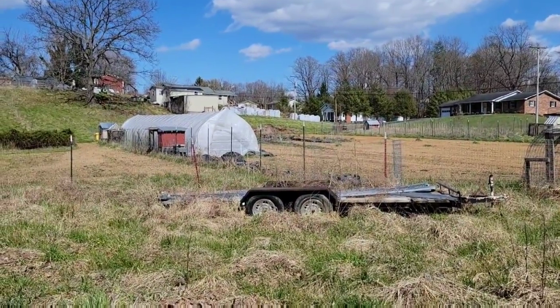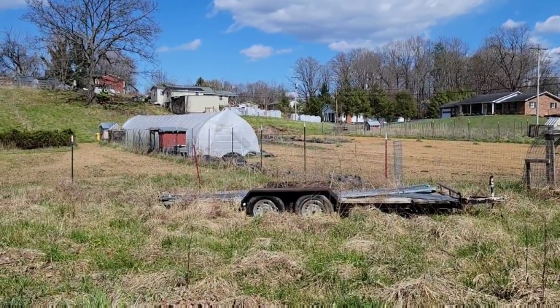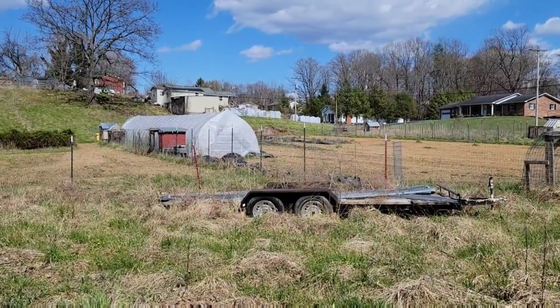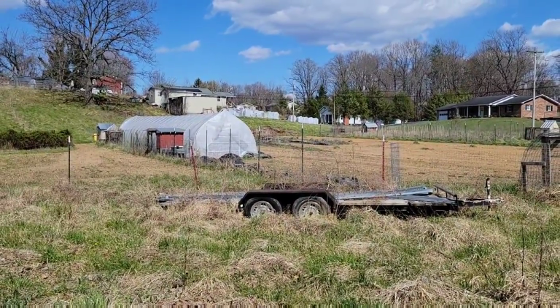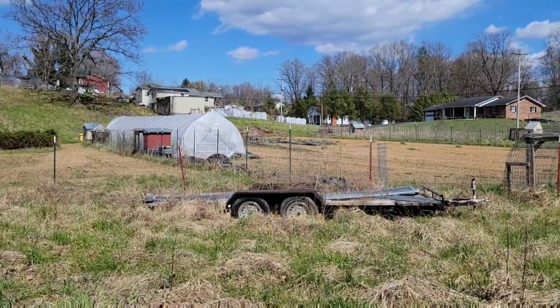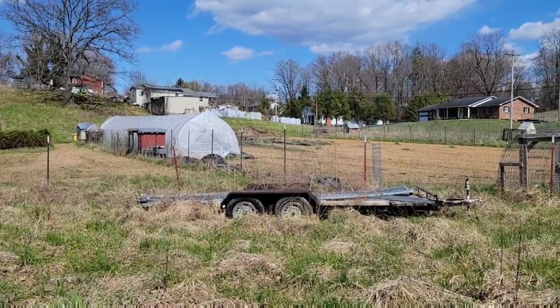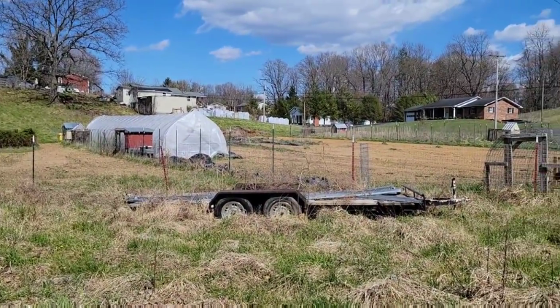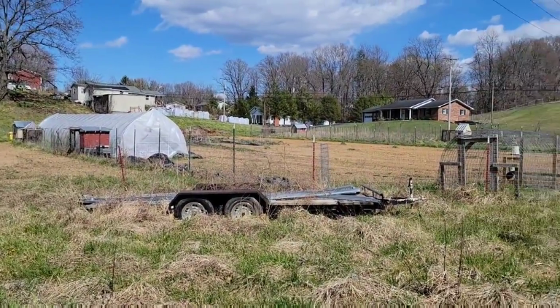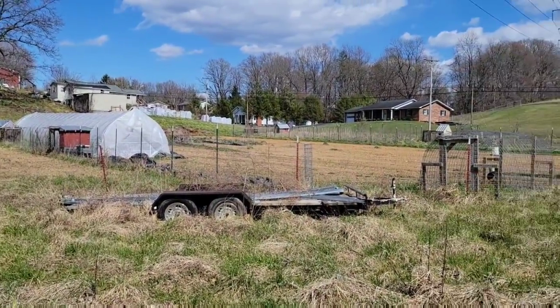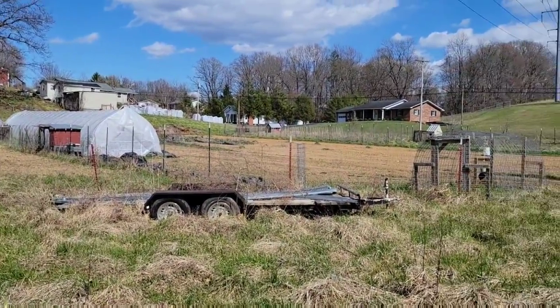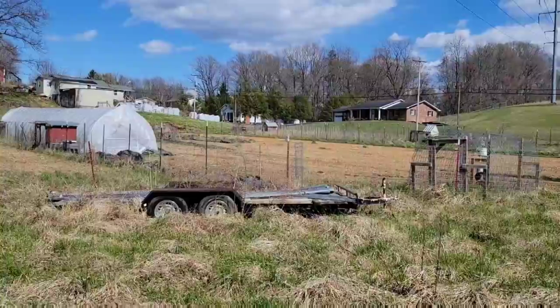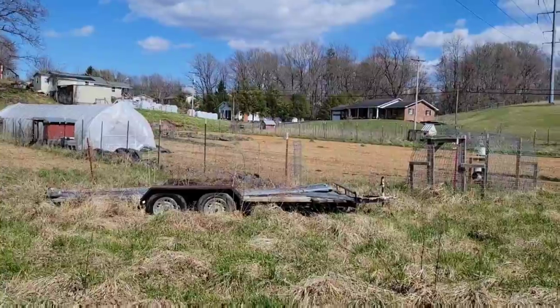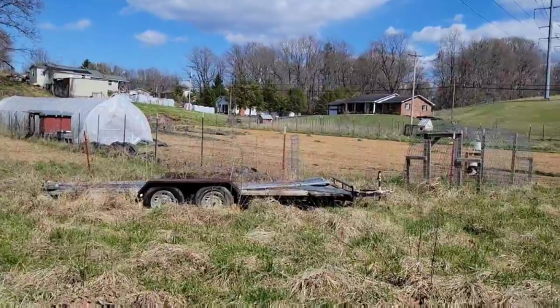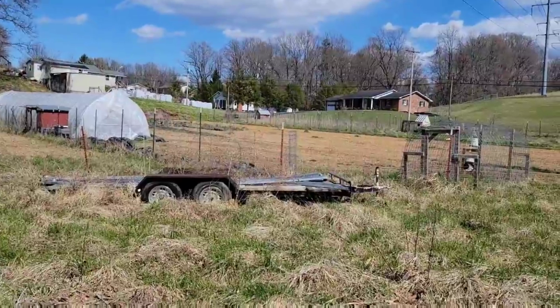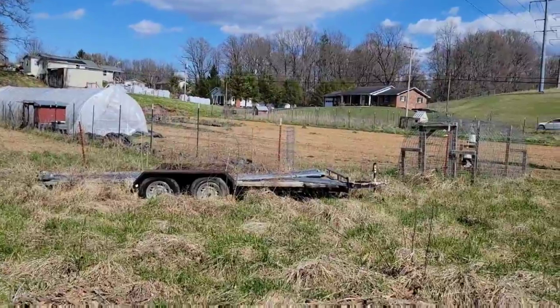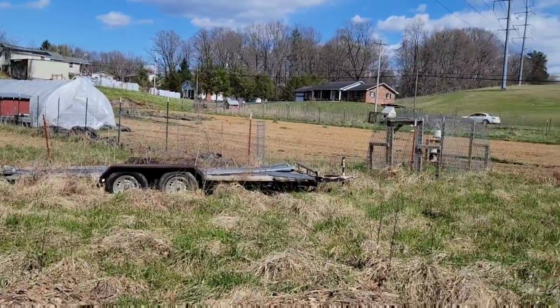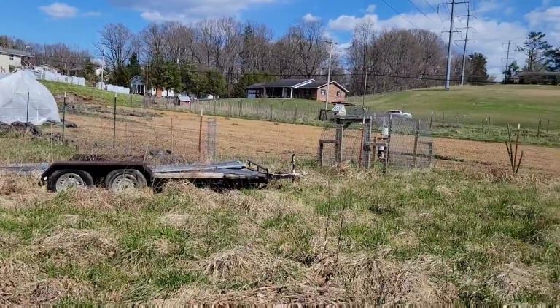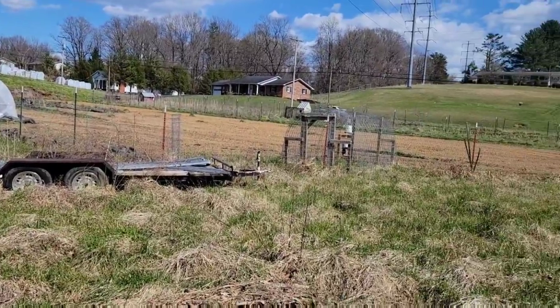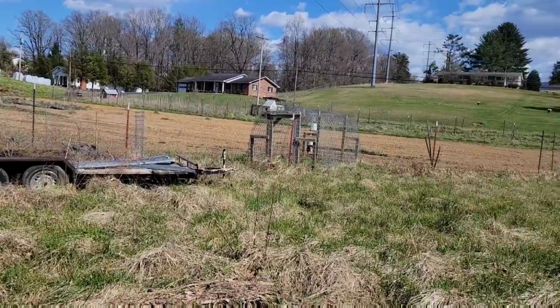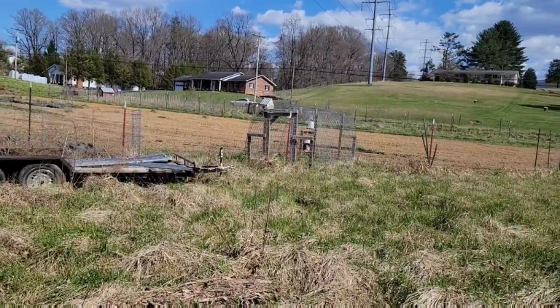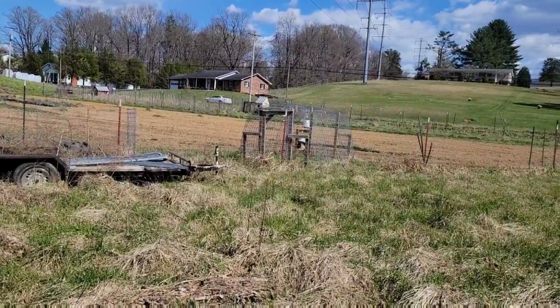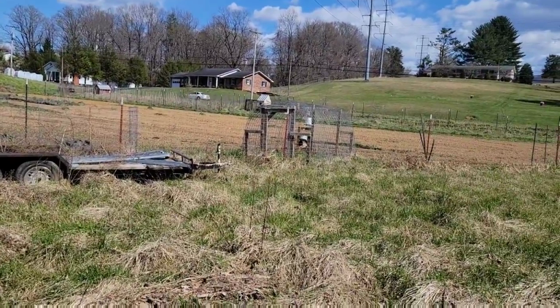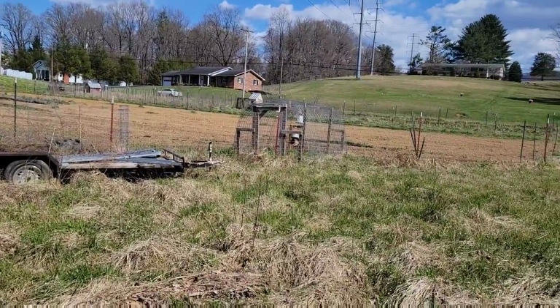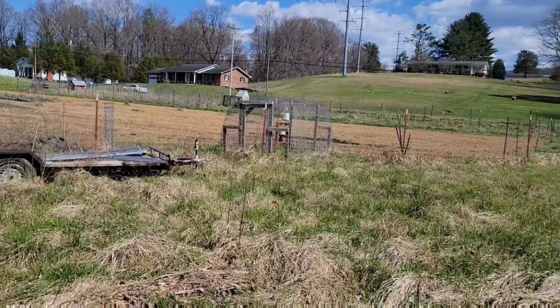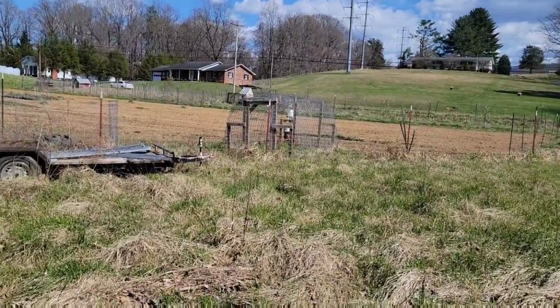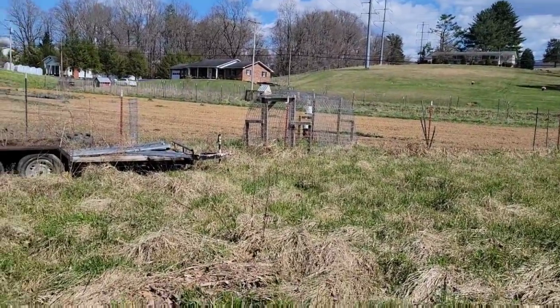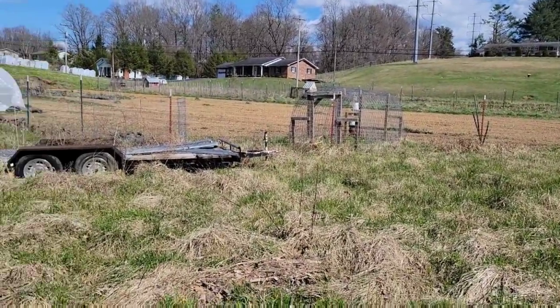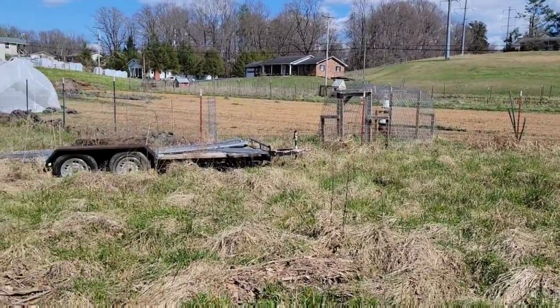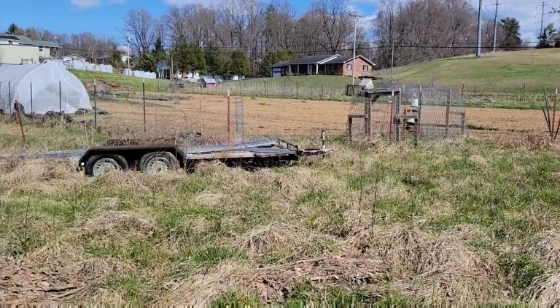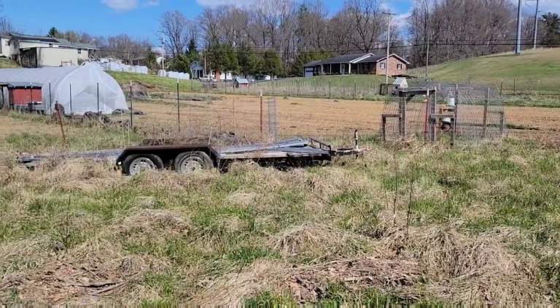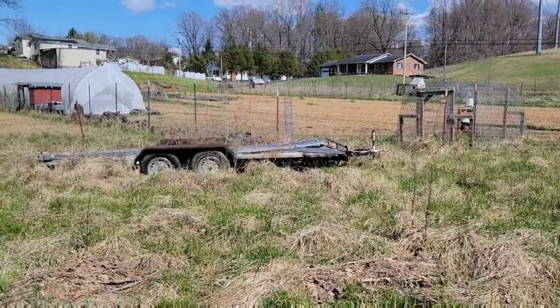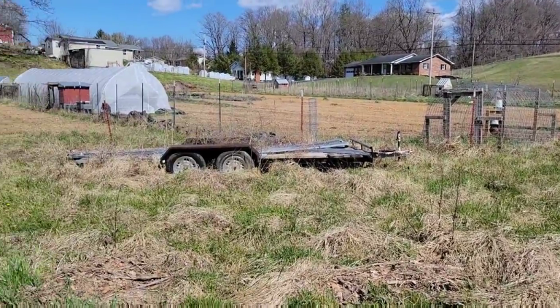I've also got another plan: a trailer with a water tank on it that we would pull down here with the side-by-side.